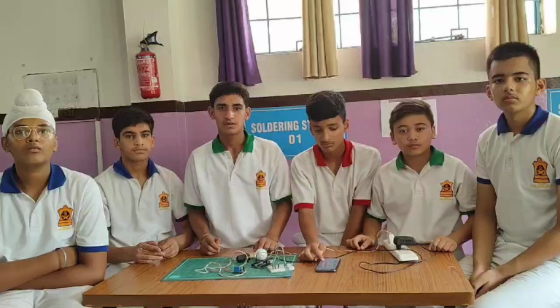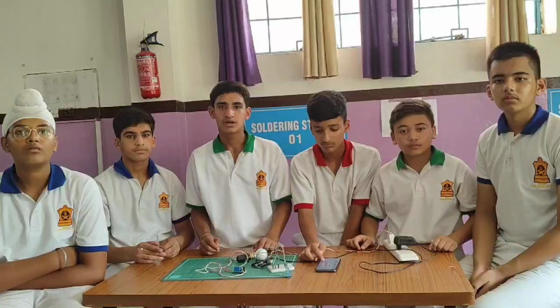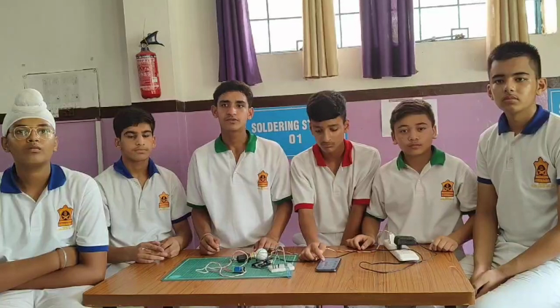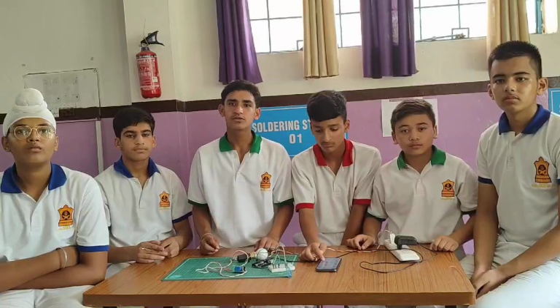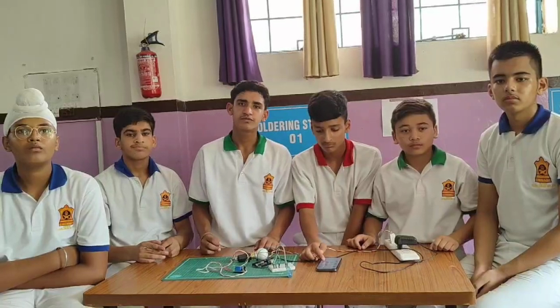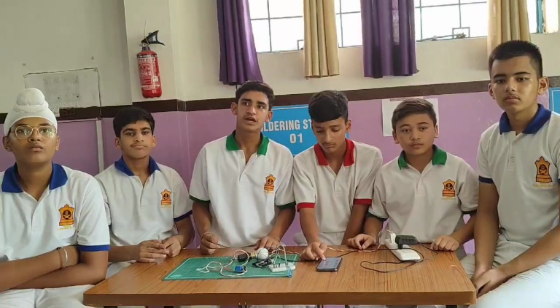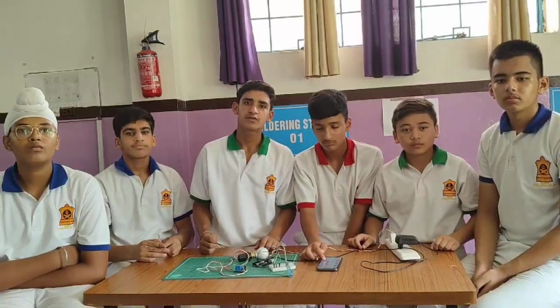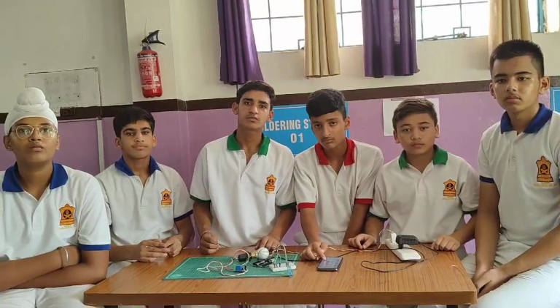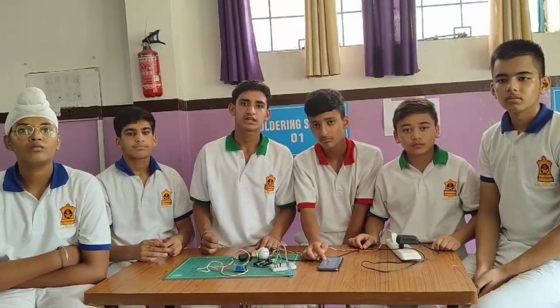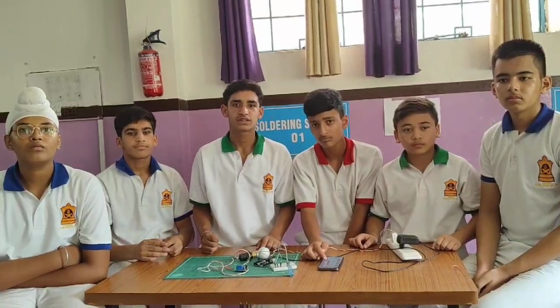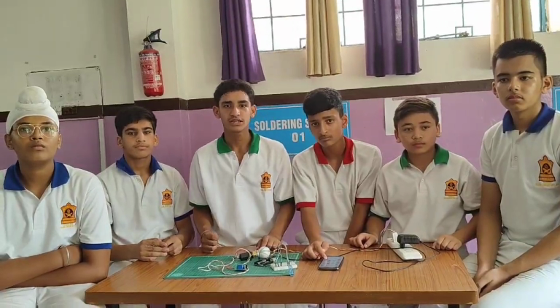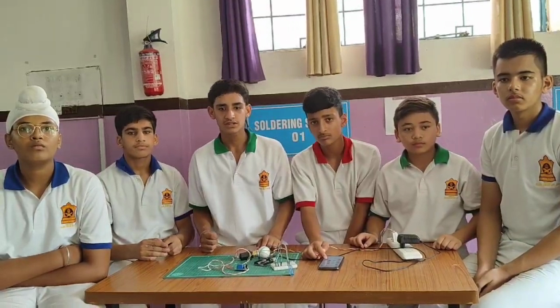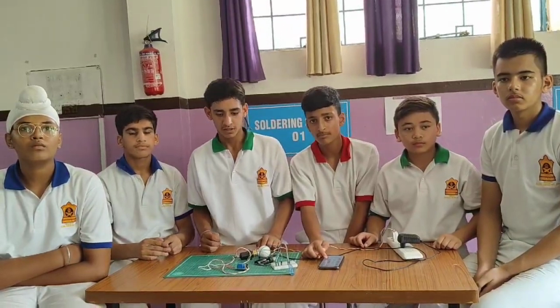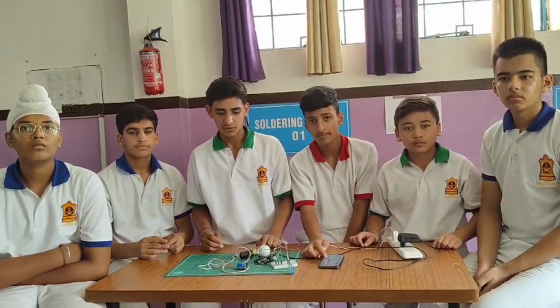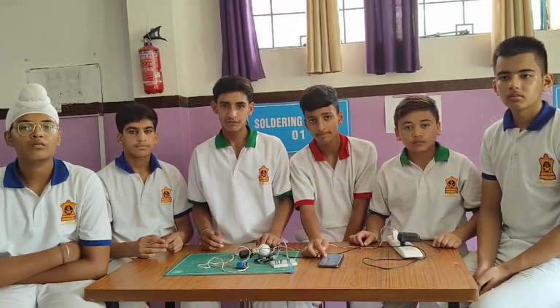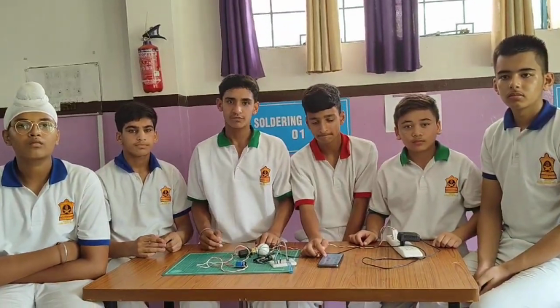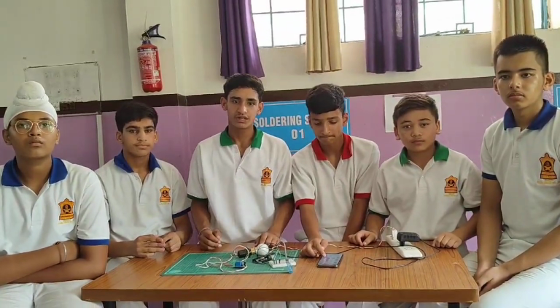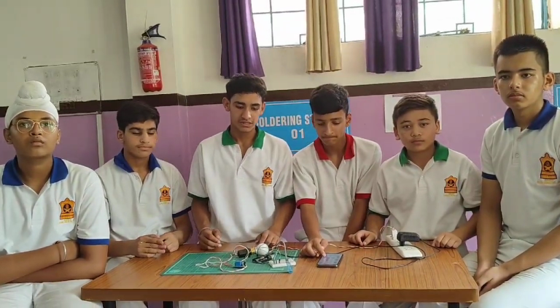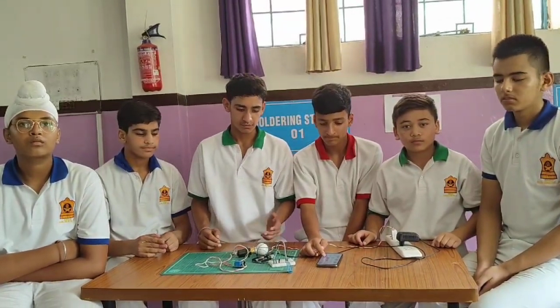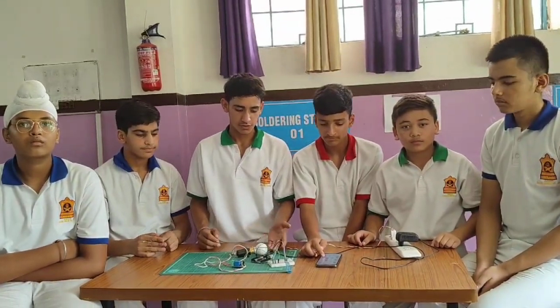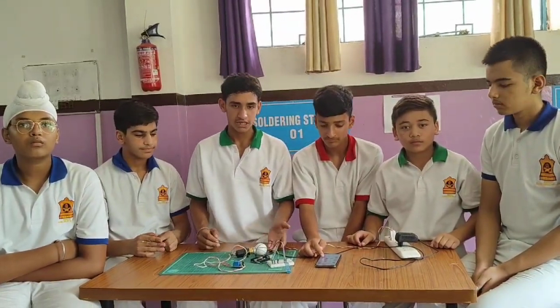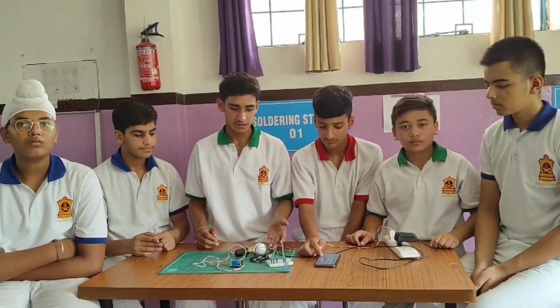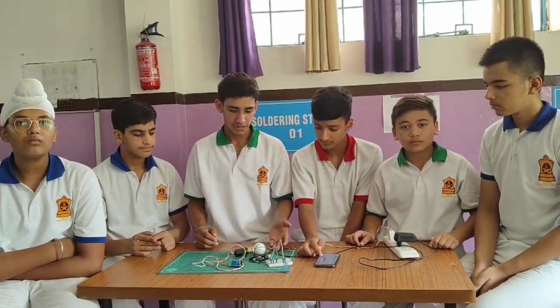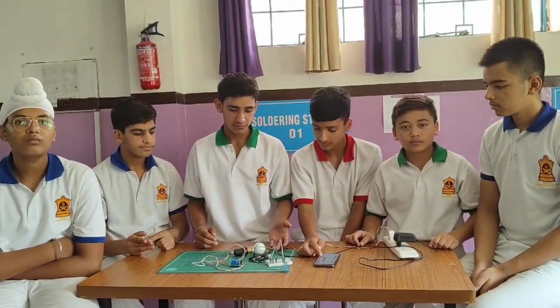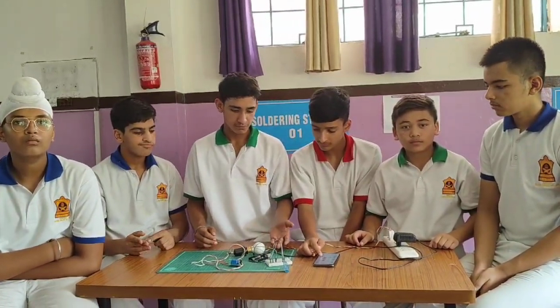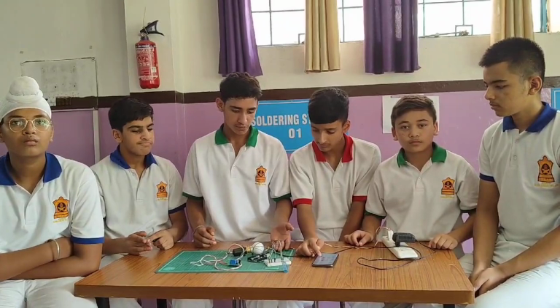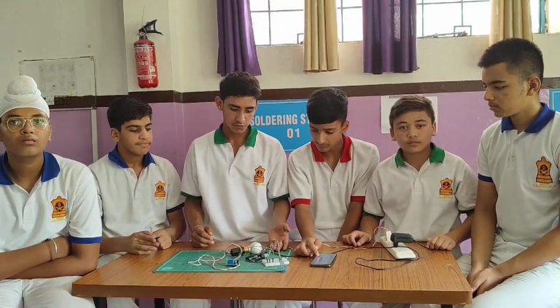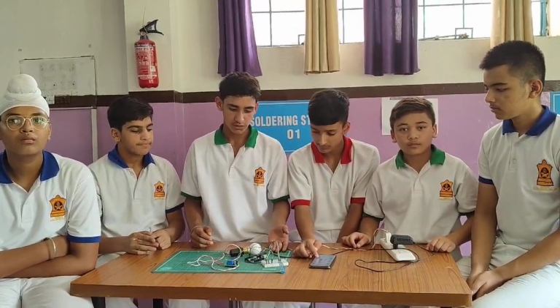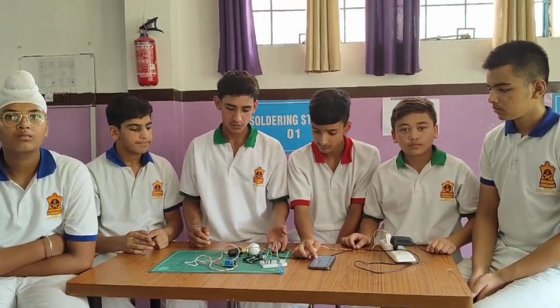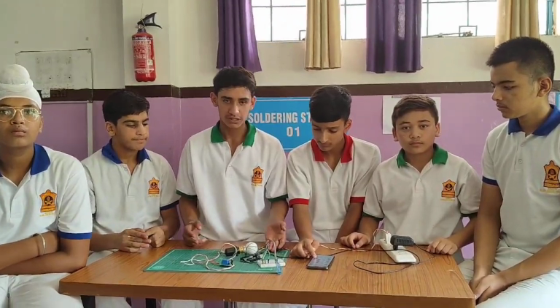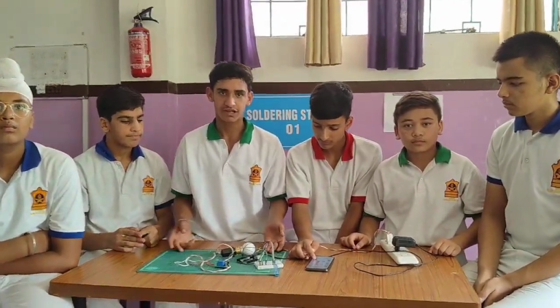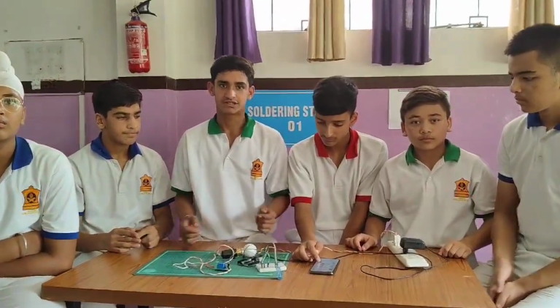Good afternoon. We are from class 9. Today we made this project named Bluetooth controller device.